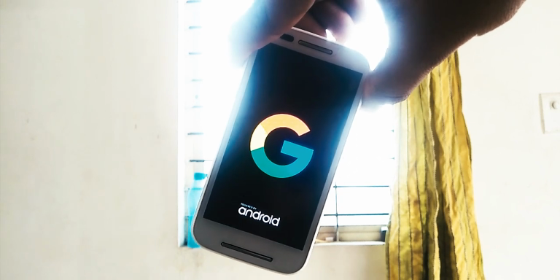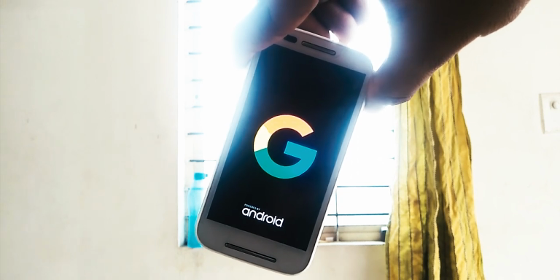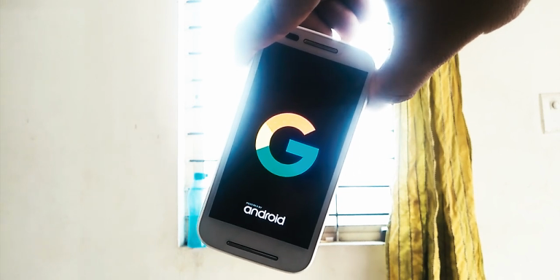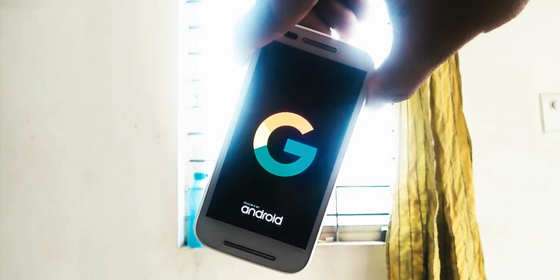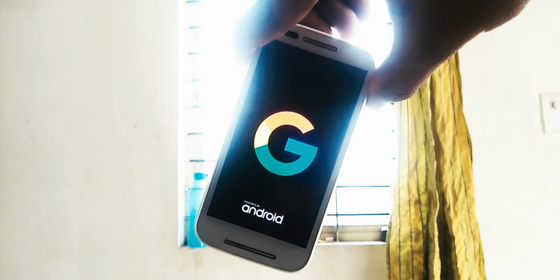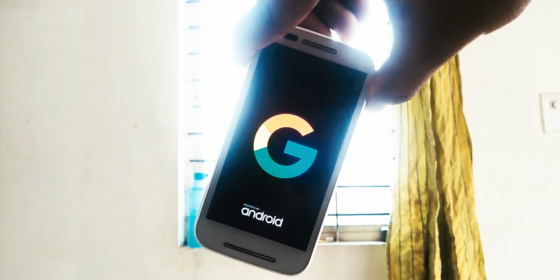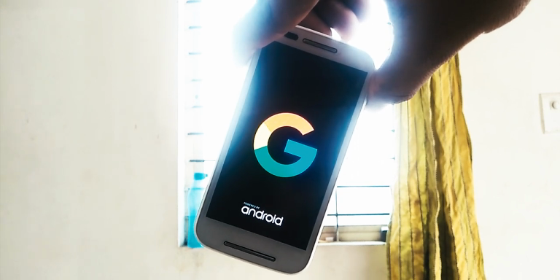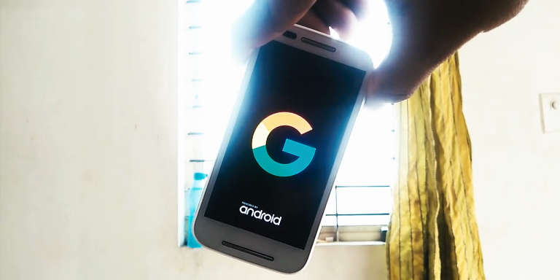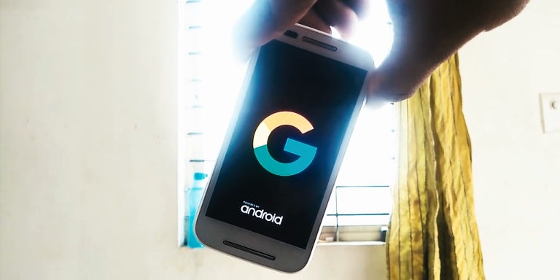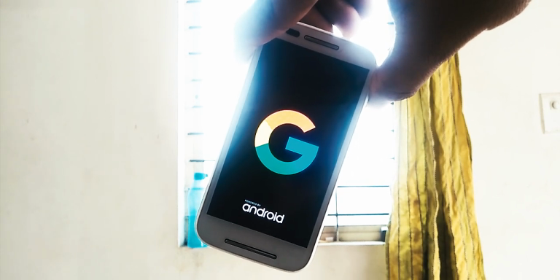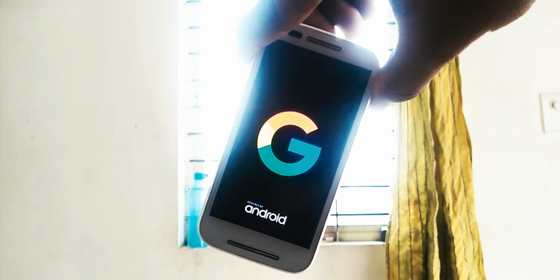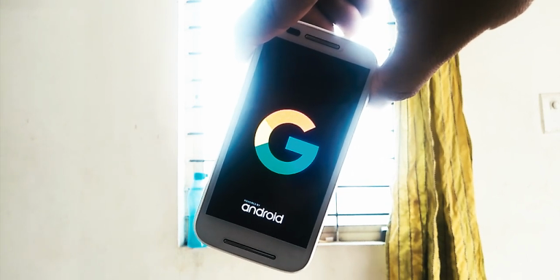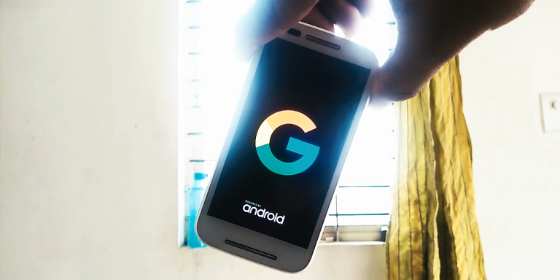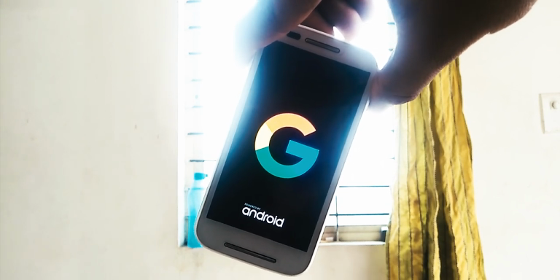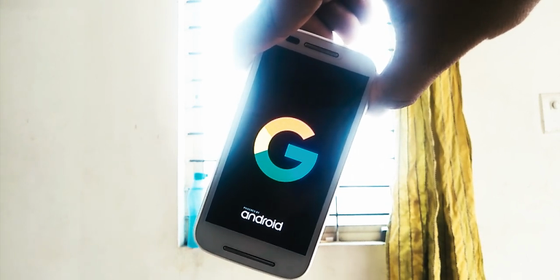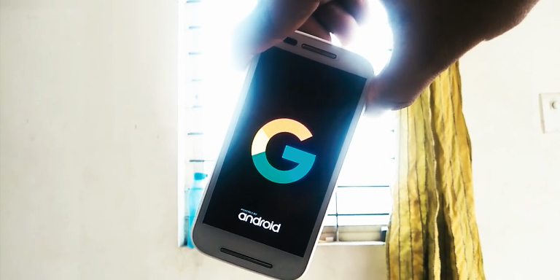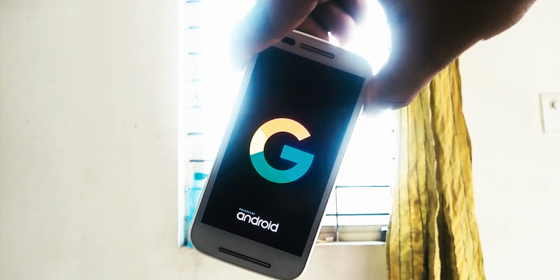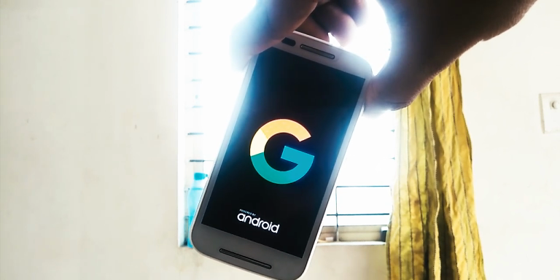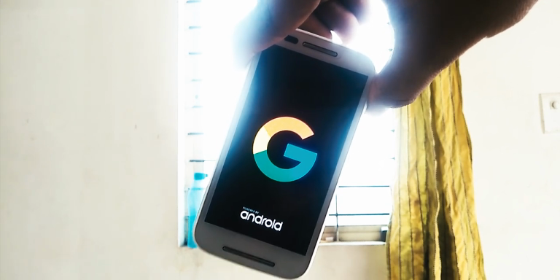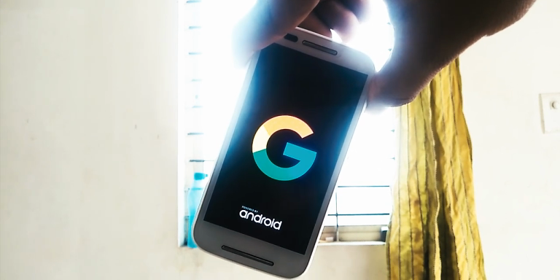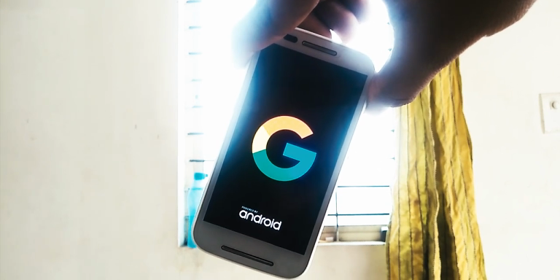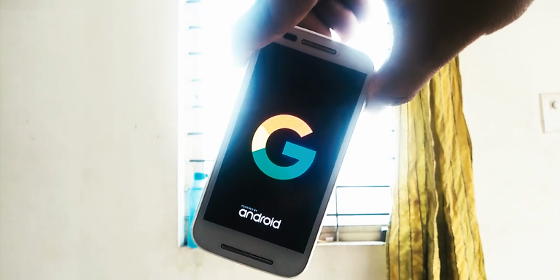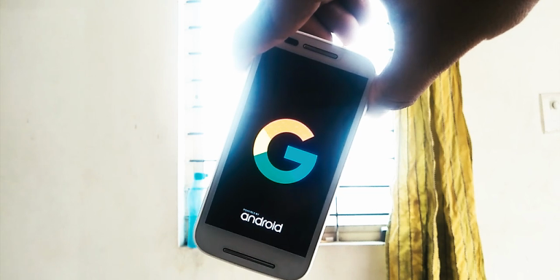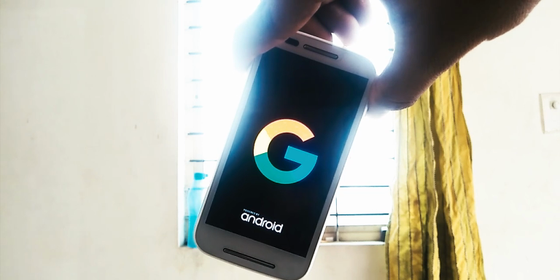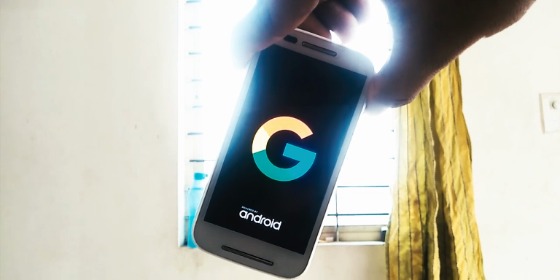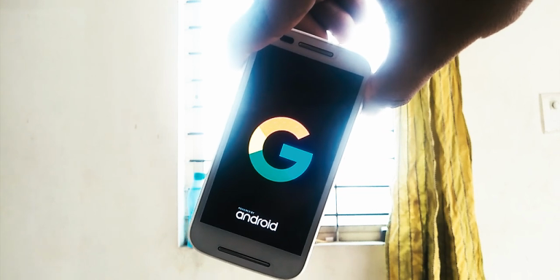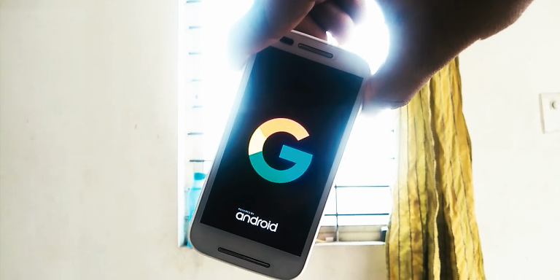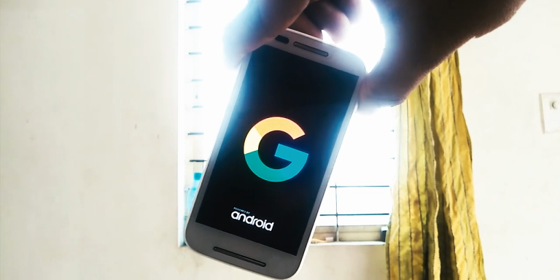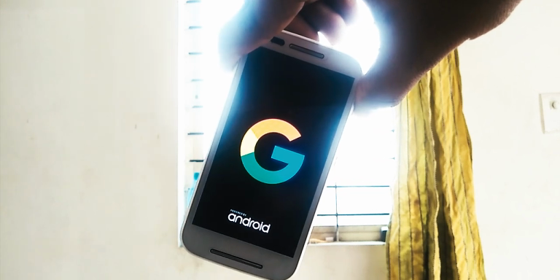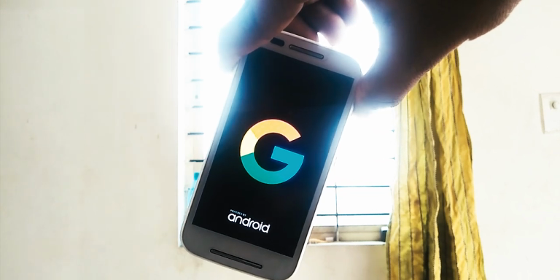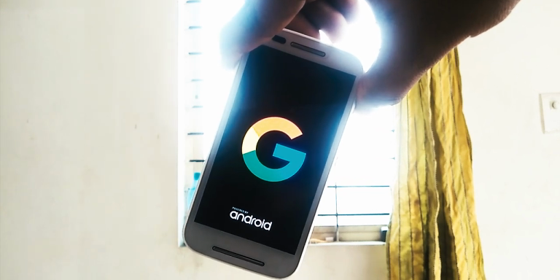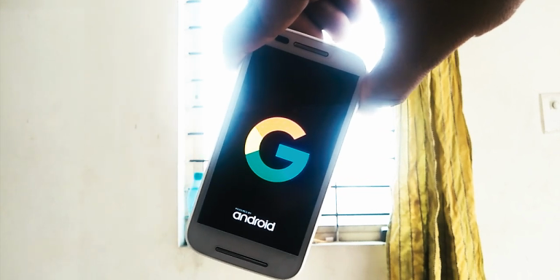This is a really good ROM for this device. I personally suggest you guys to use this ROM as a daily driver. It's good — no other words needed.